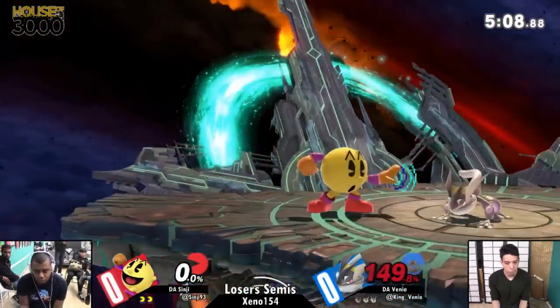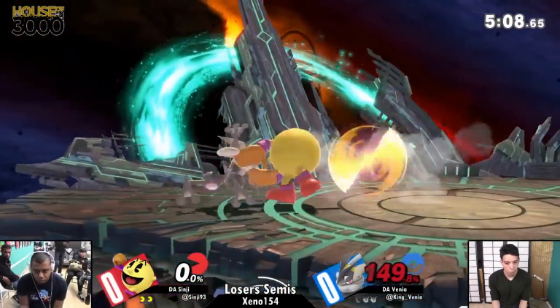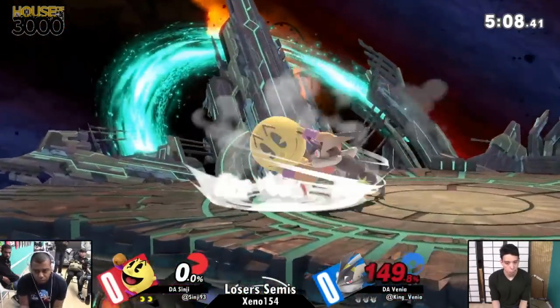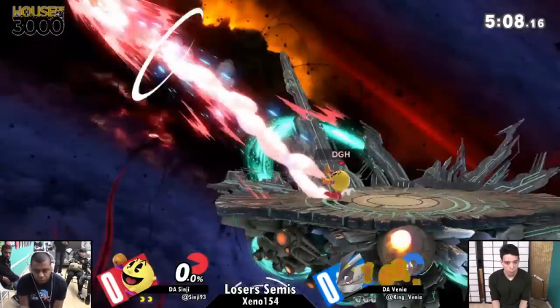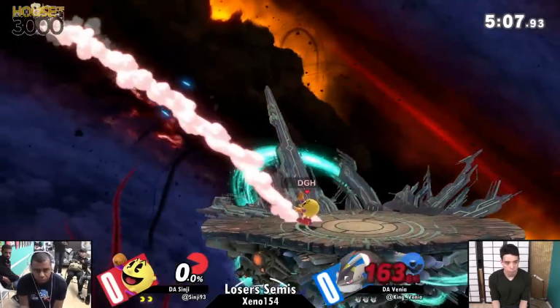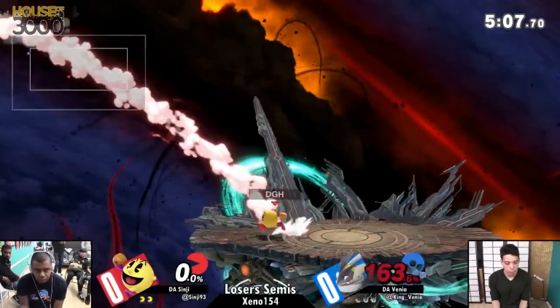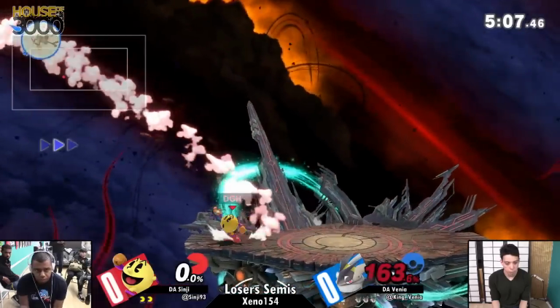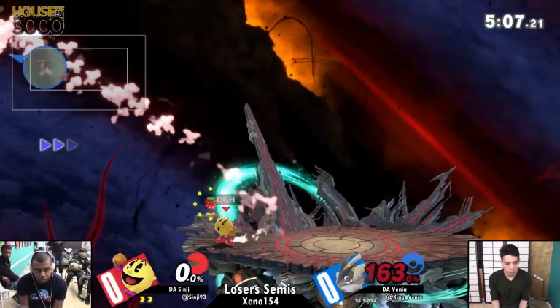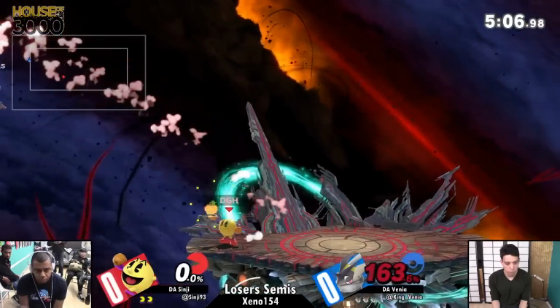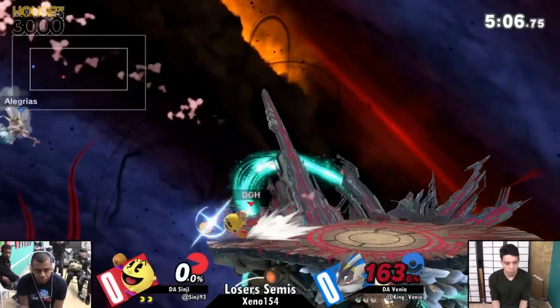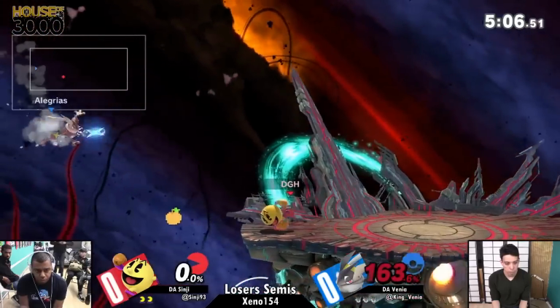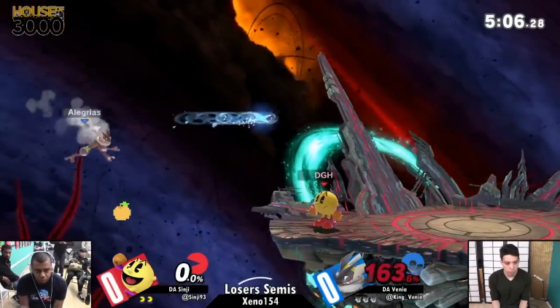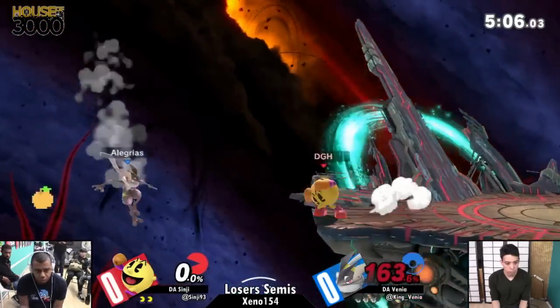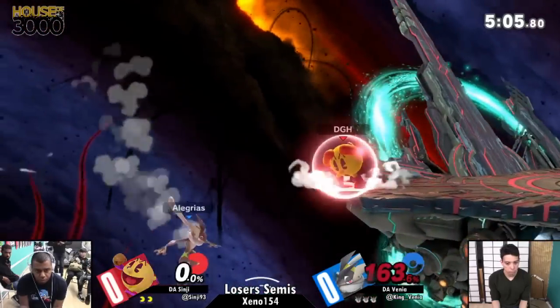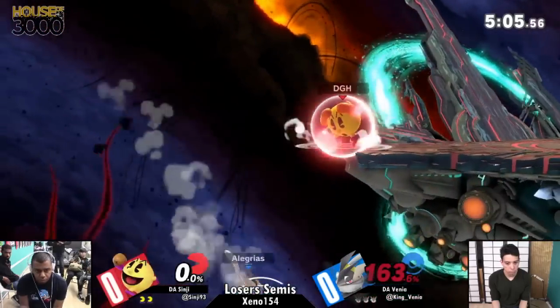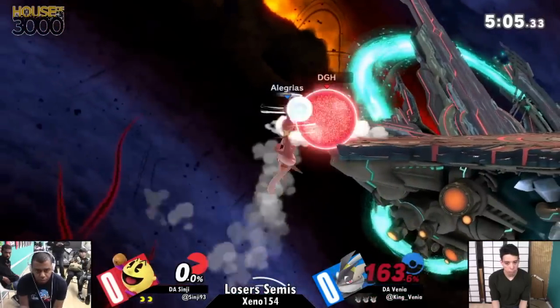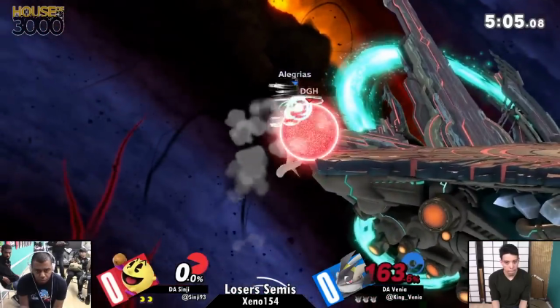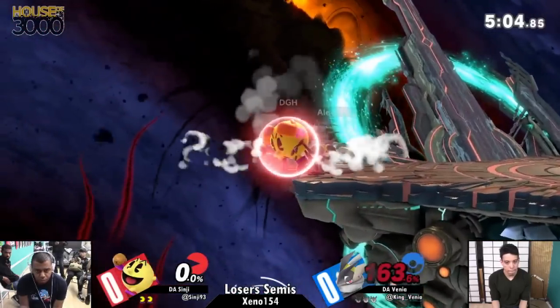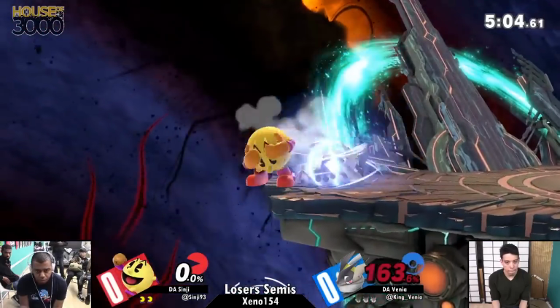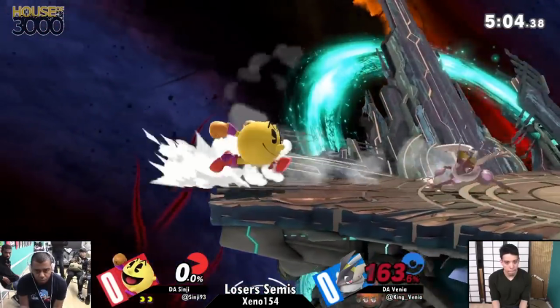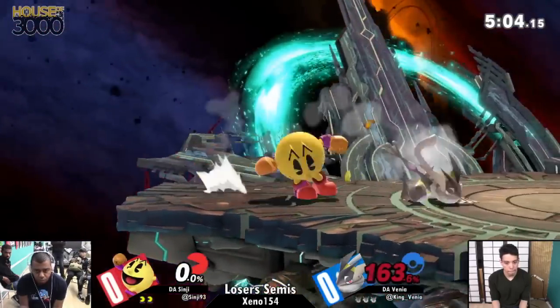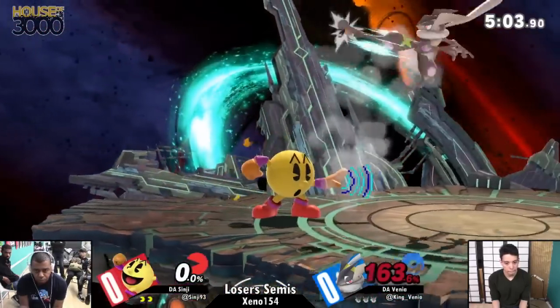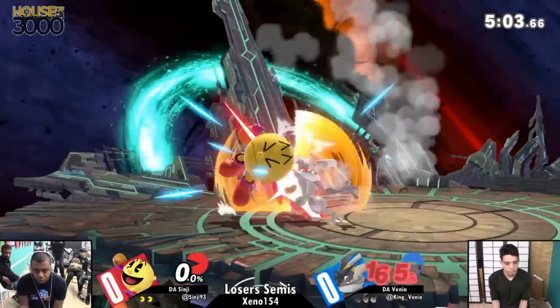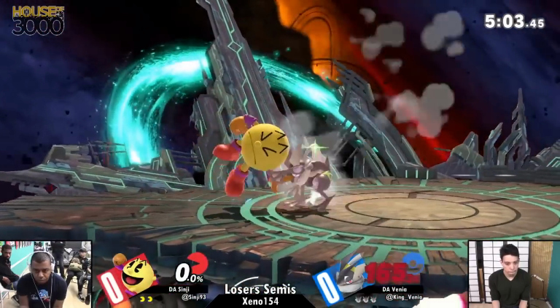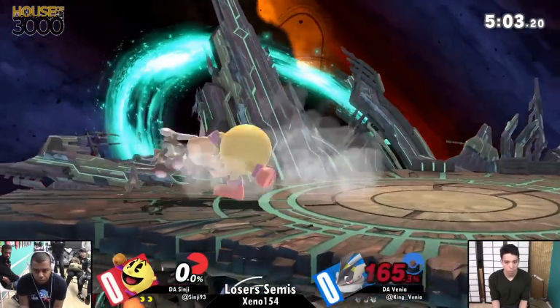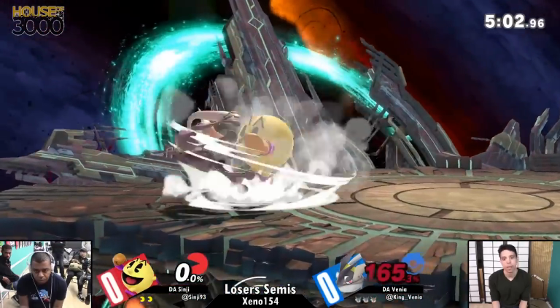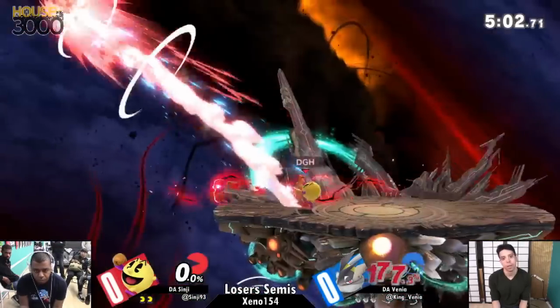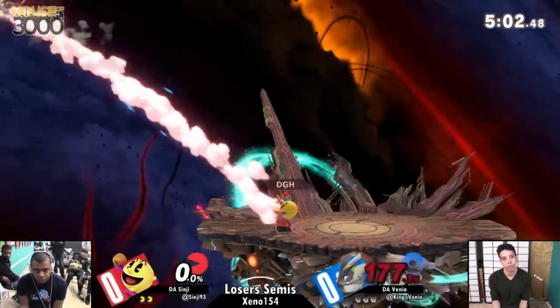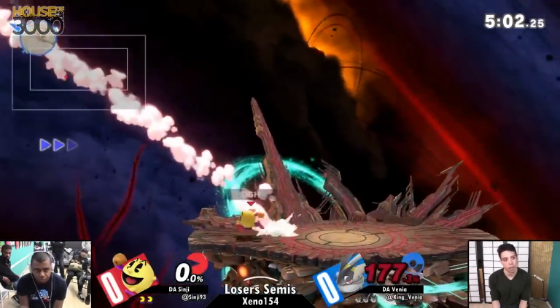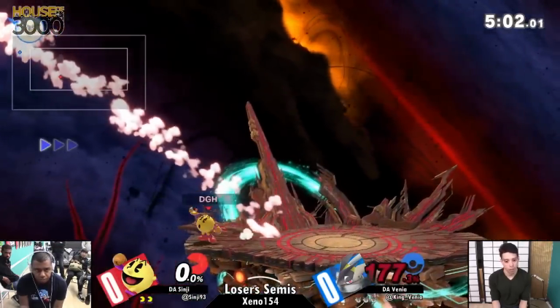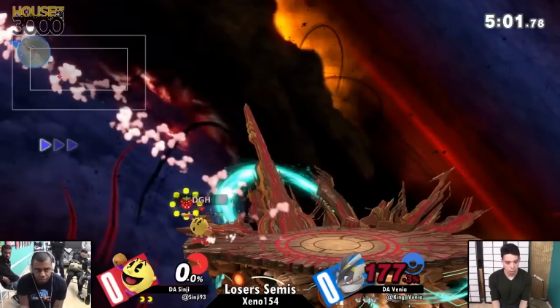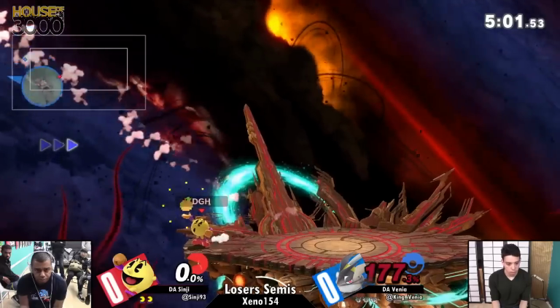He's going to grab him for that. Back off the stage, son. Pac-Man ain't taking this. Up air actually gets the cross-up there, but grabs a limb.